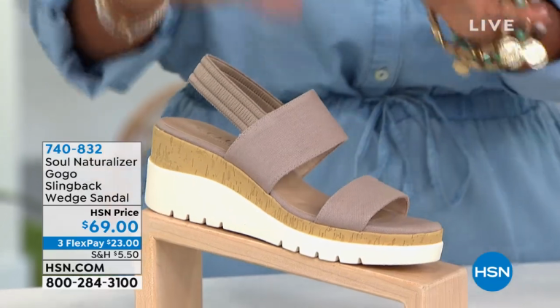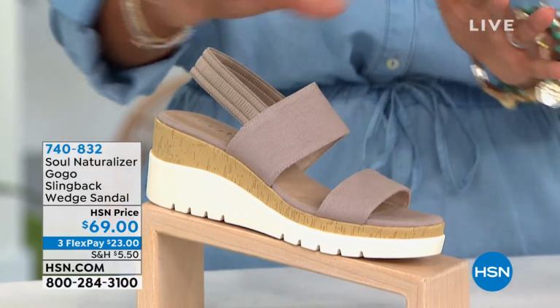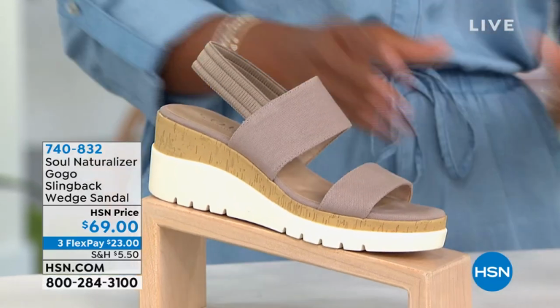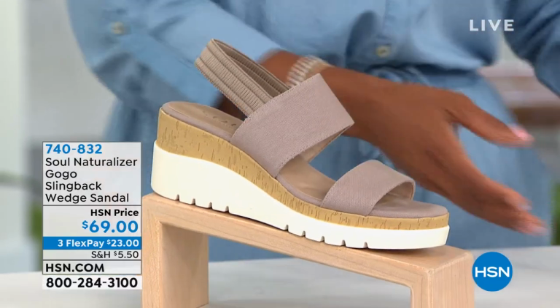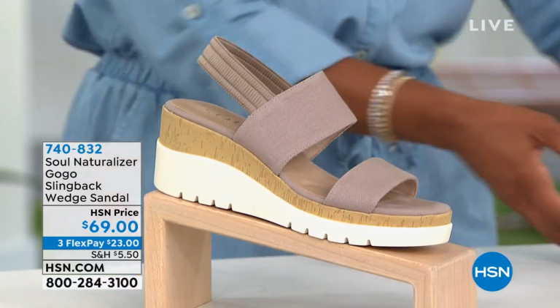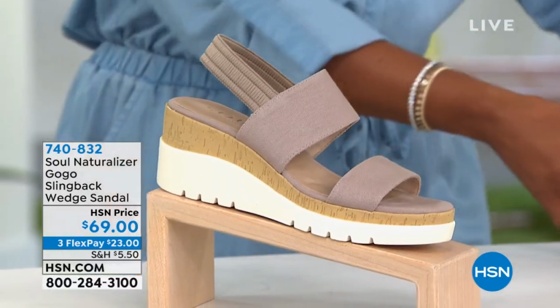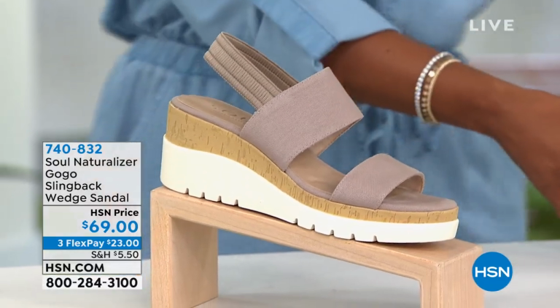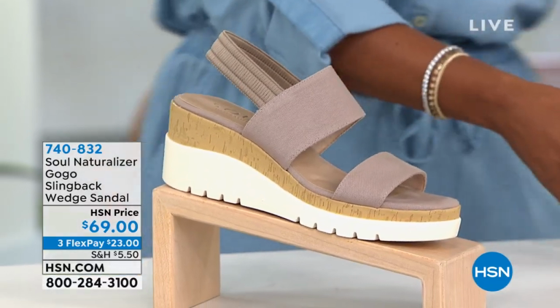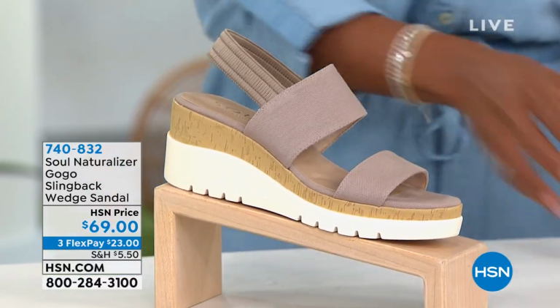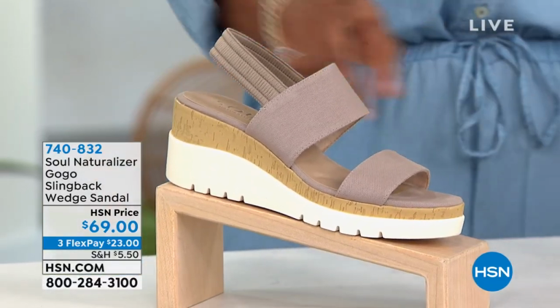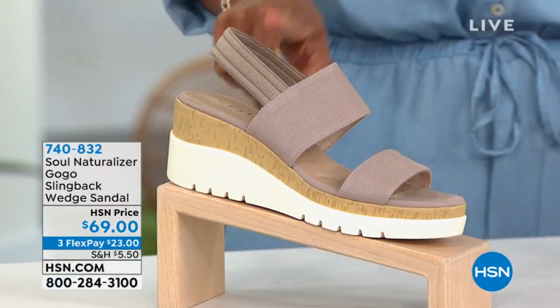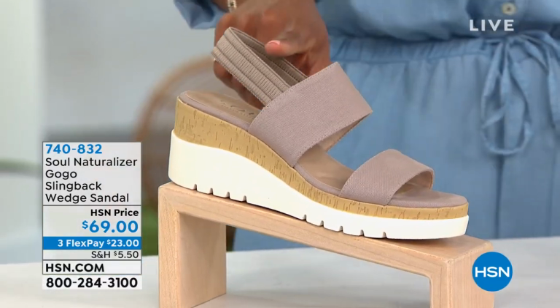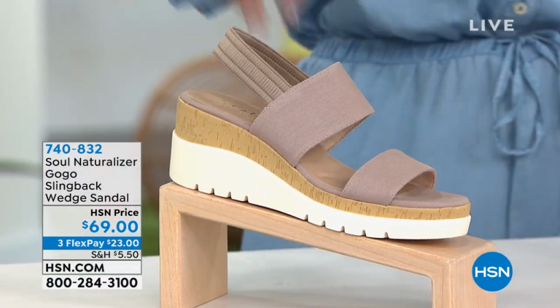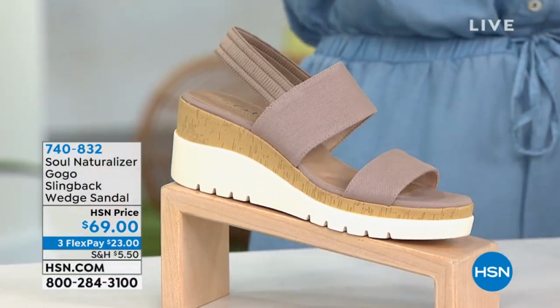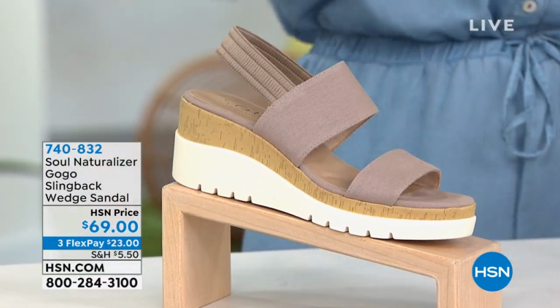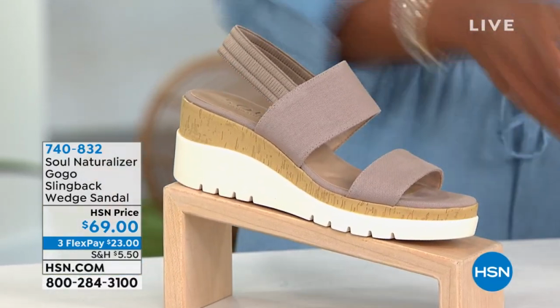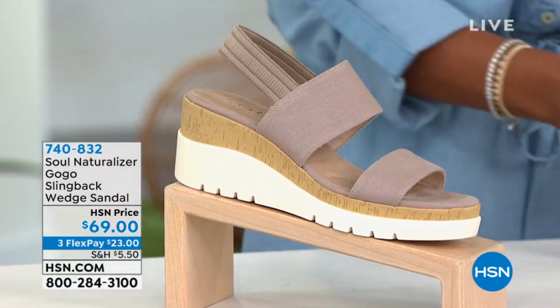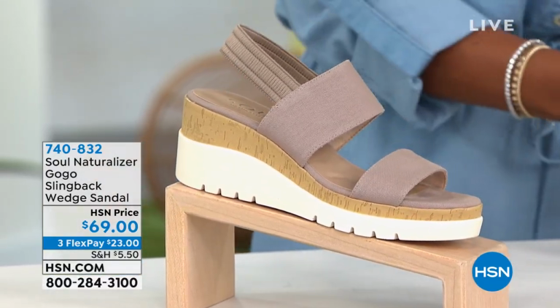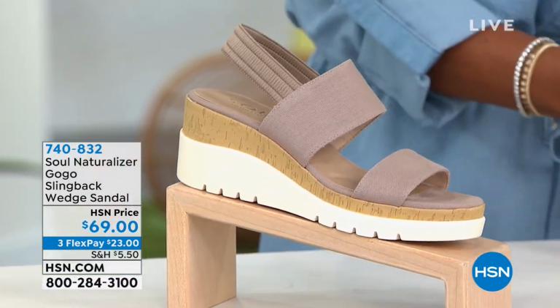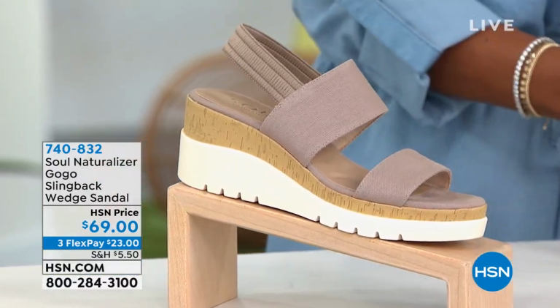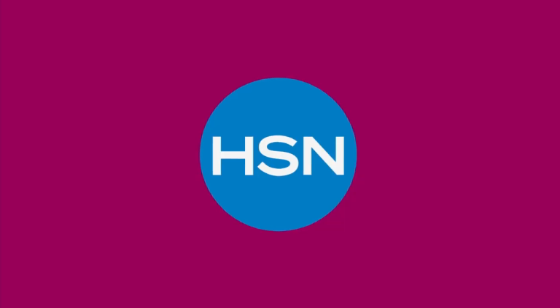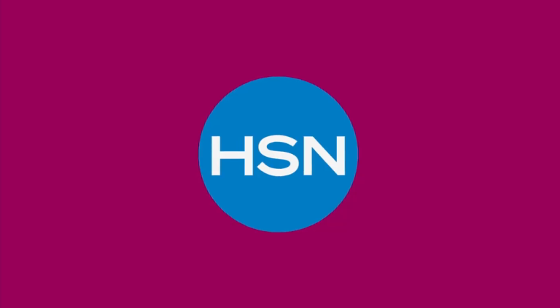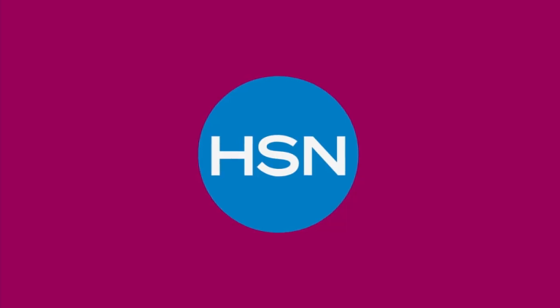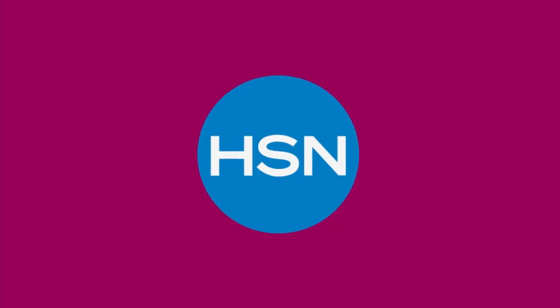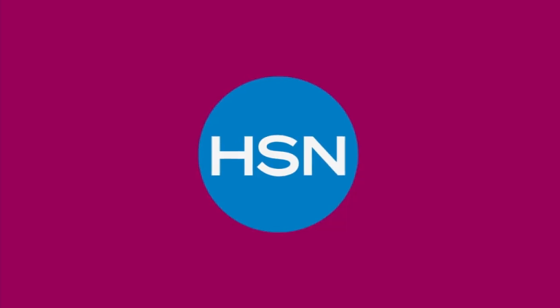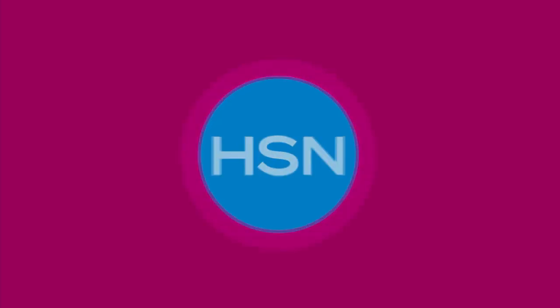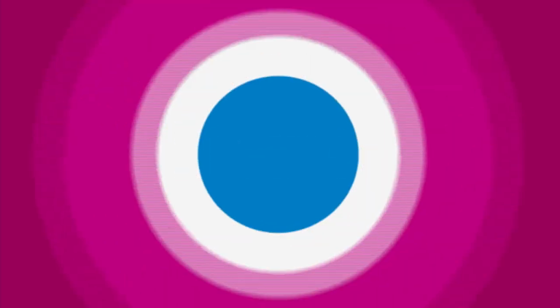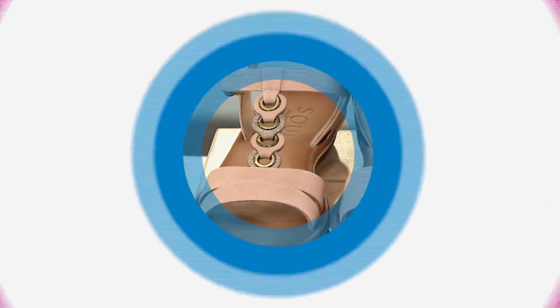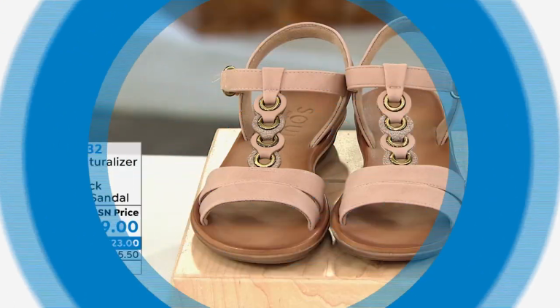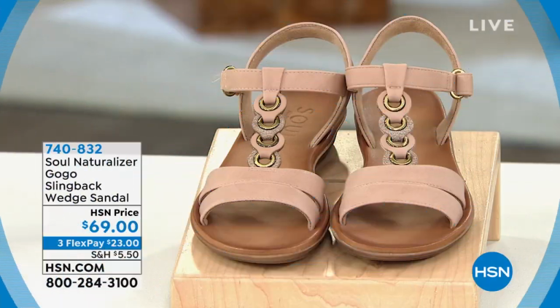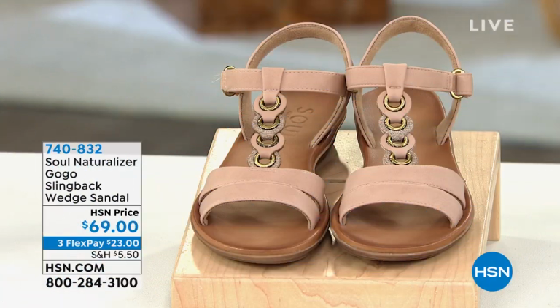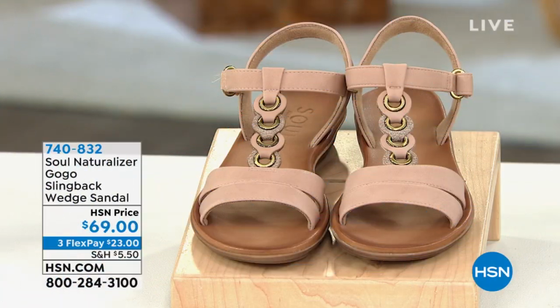Go ahead and pick them up in the gray, the black, or that coral which is more of a blush tone.